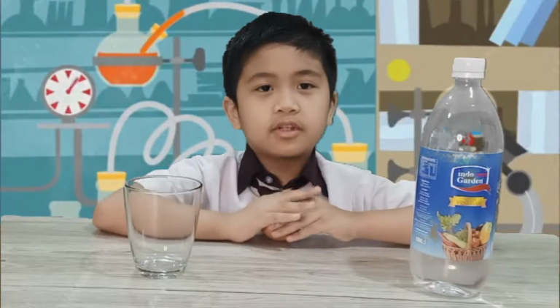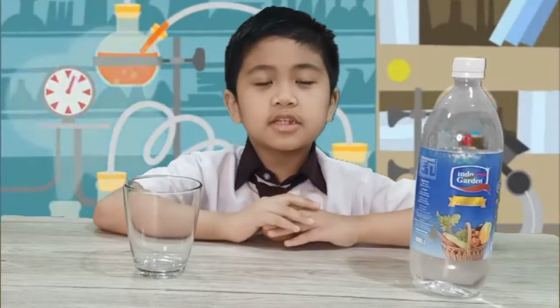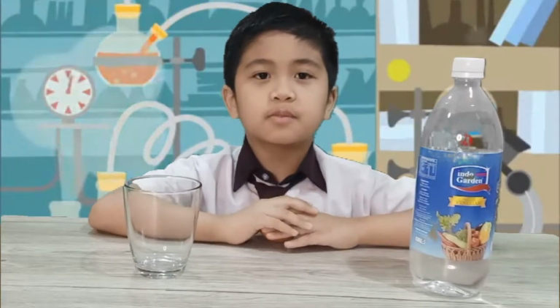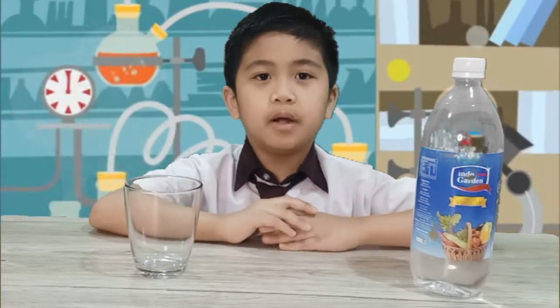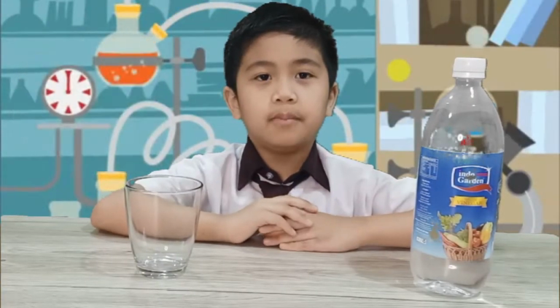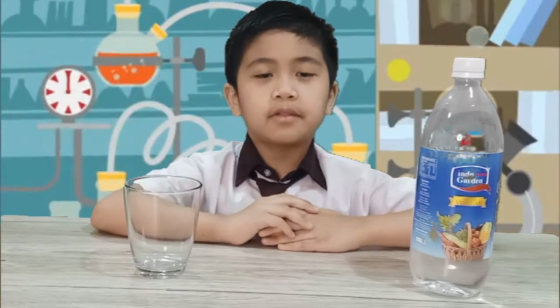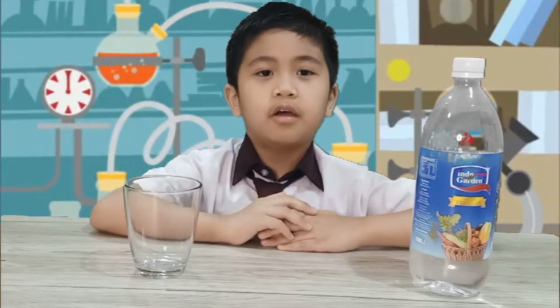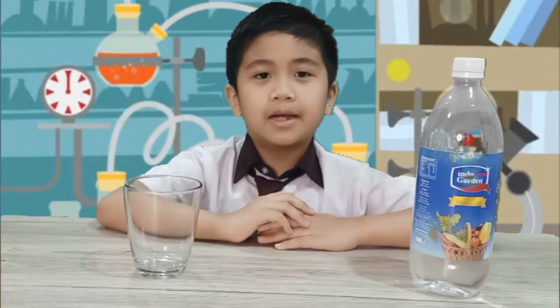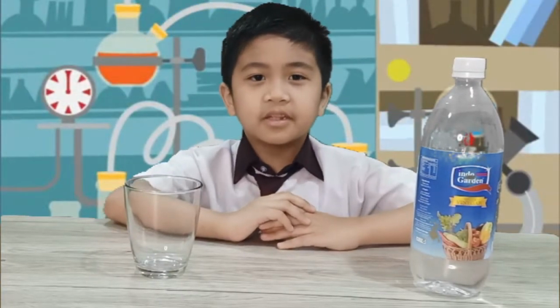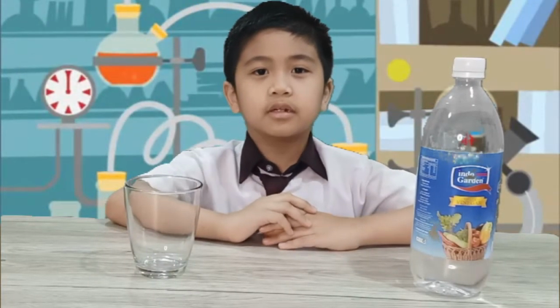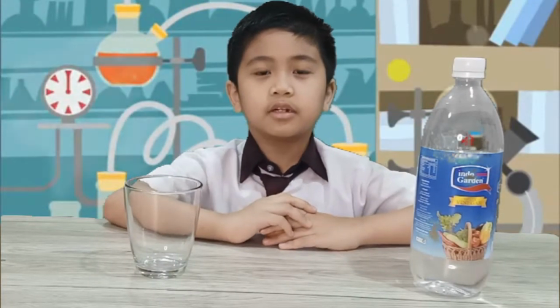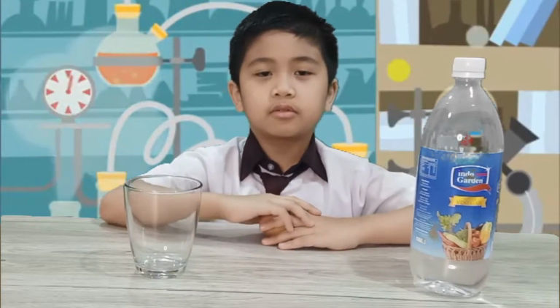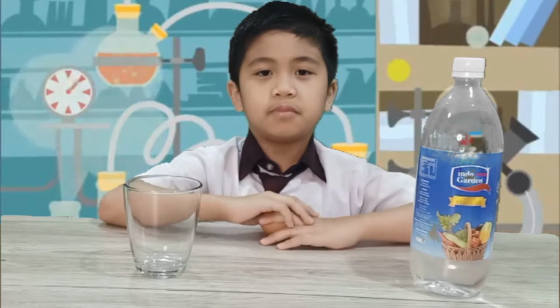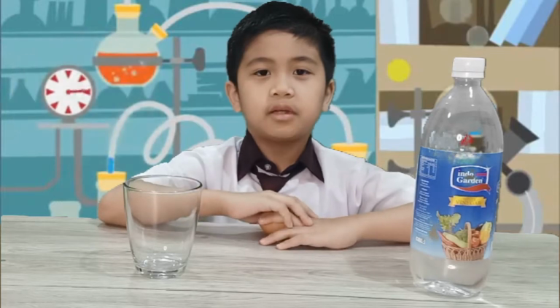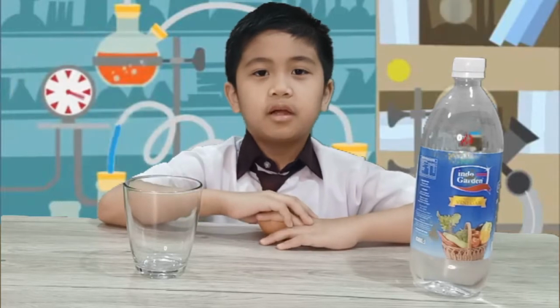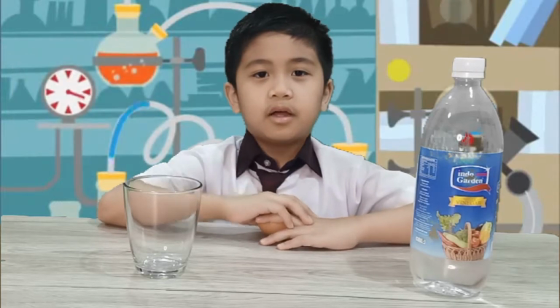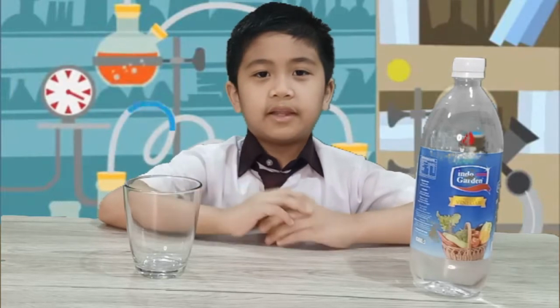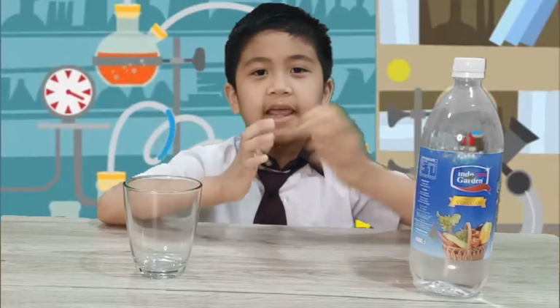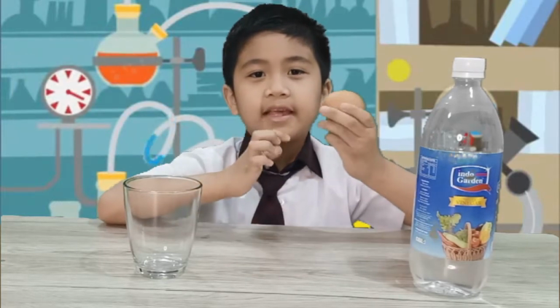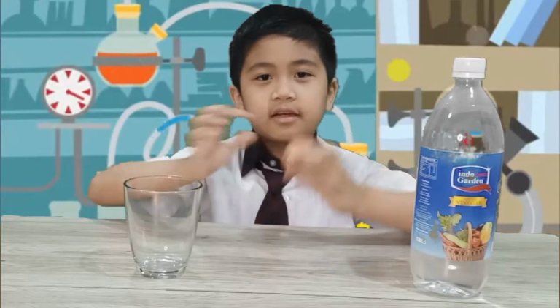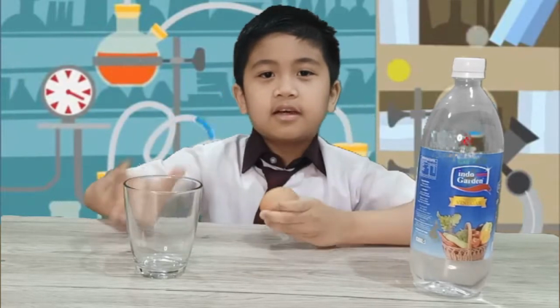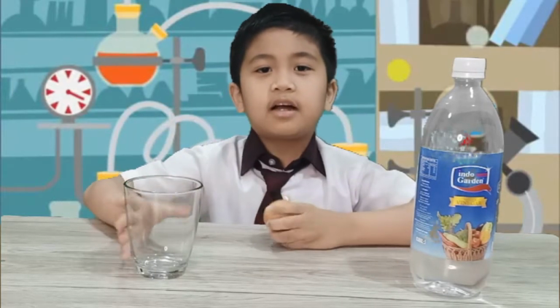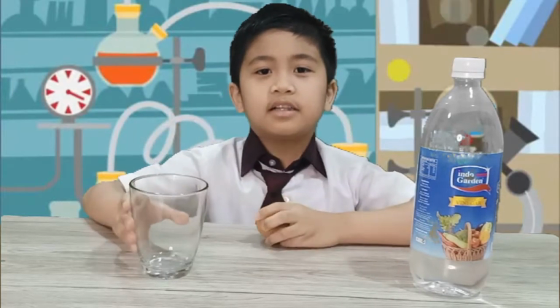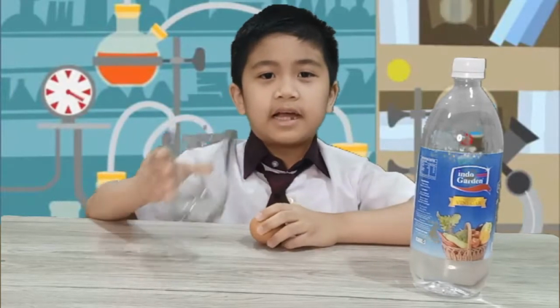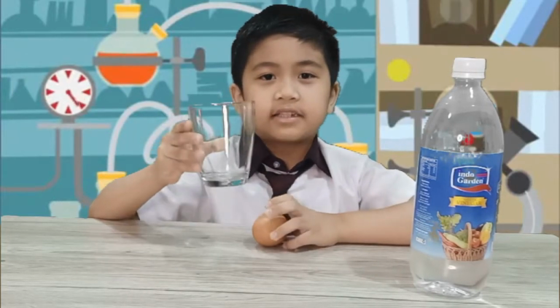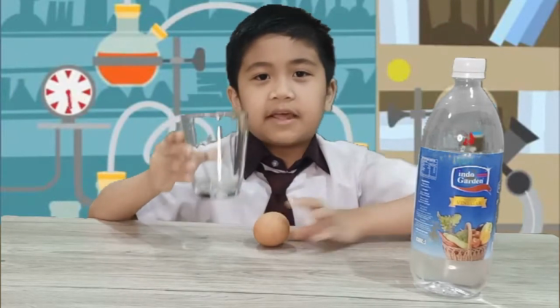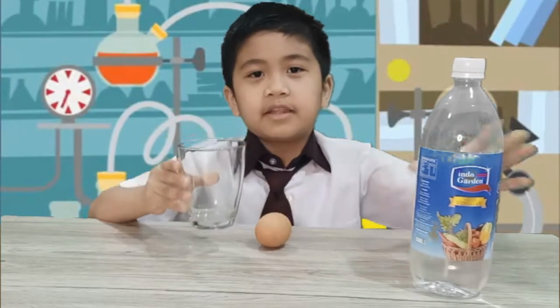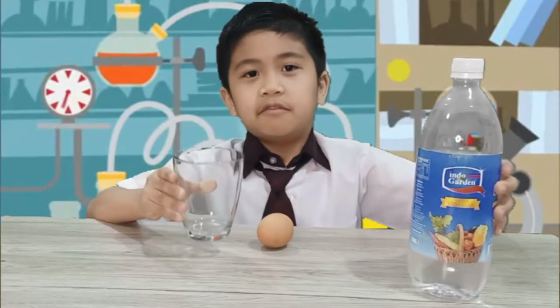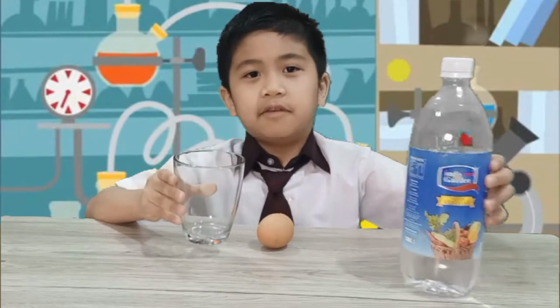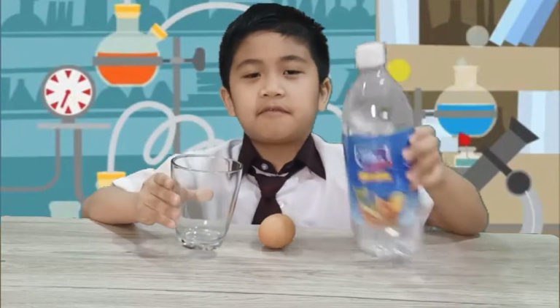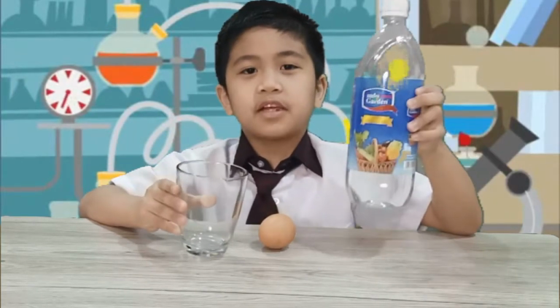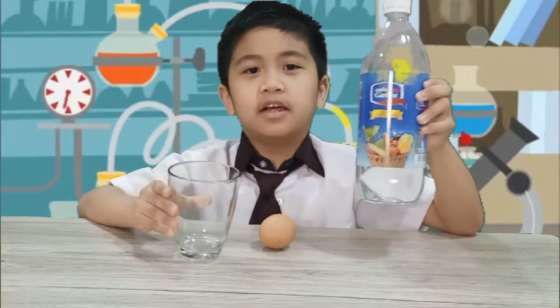For this experiment, our materials will be an egg, a glass, and white vinegar.